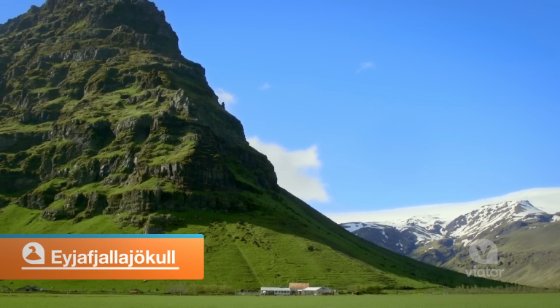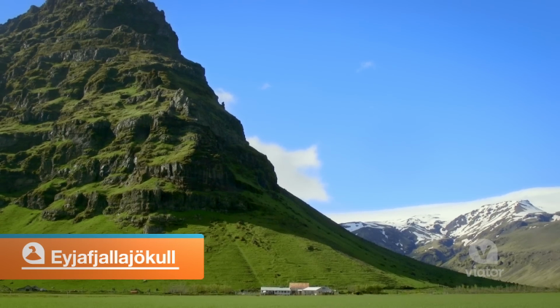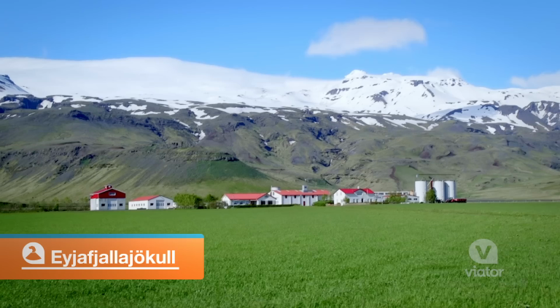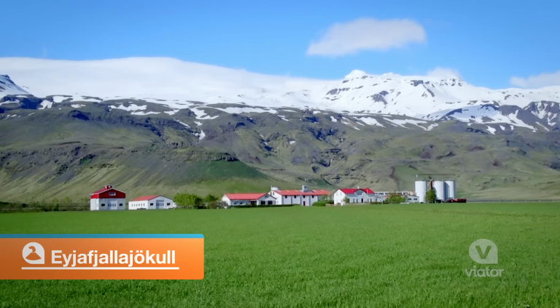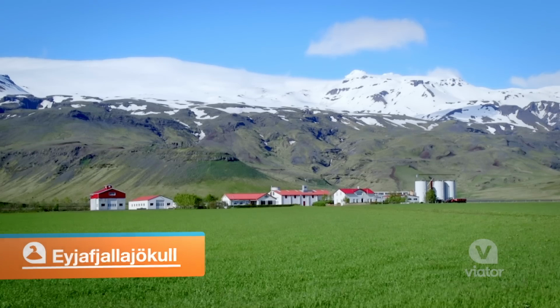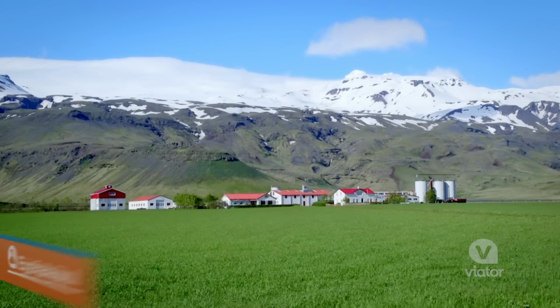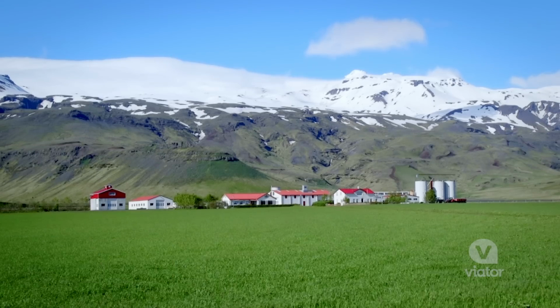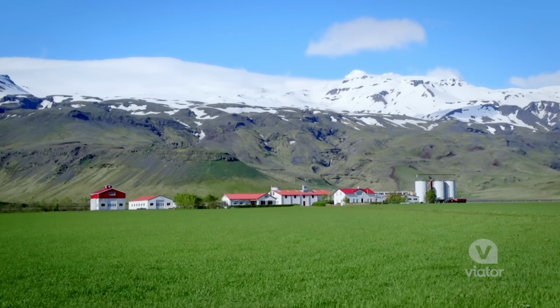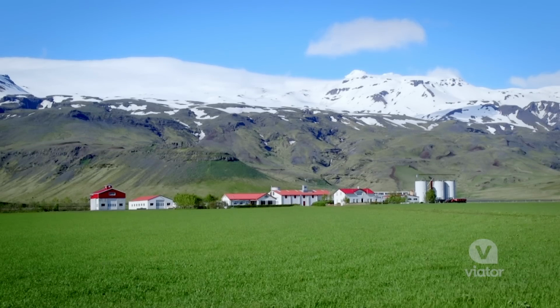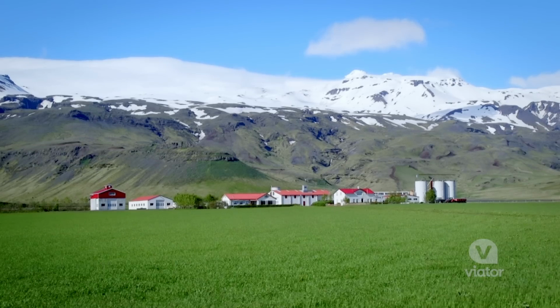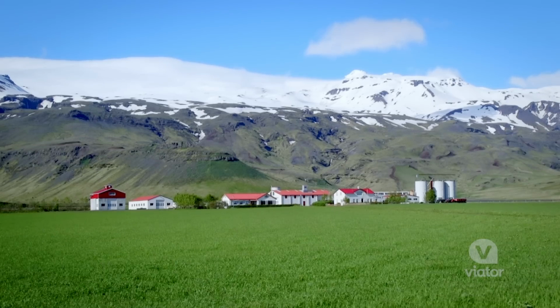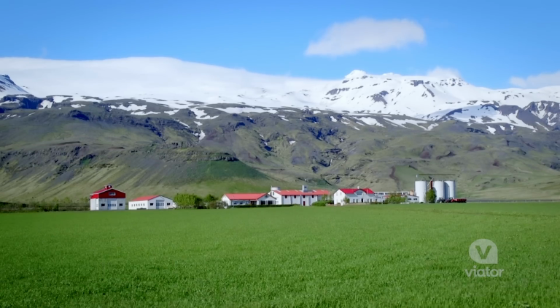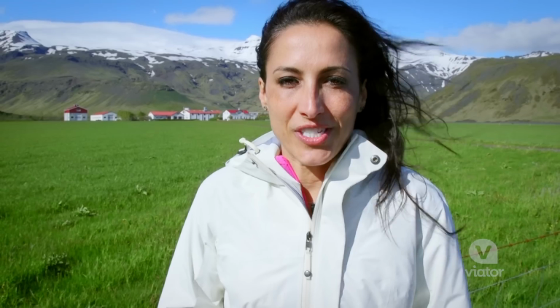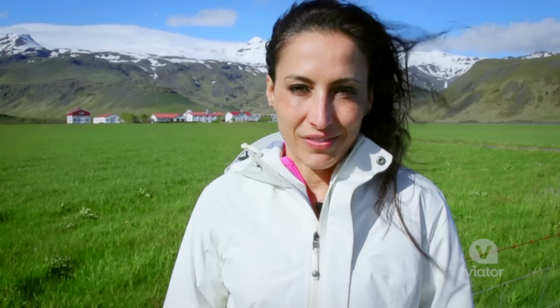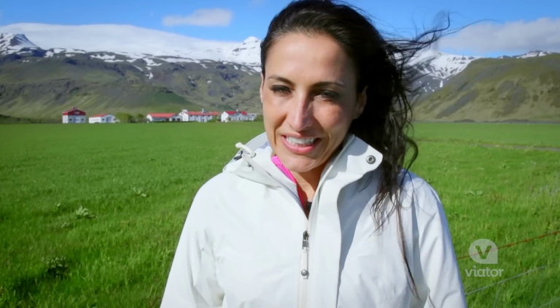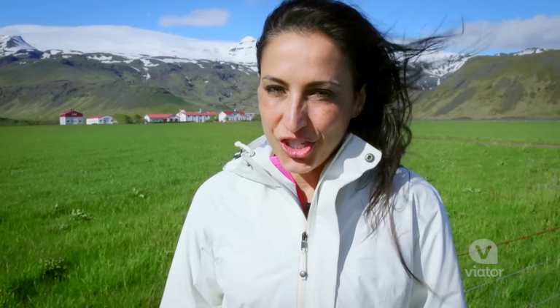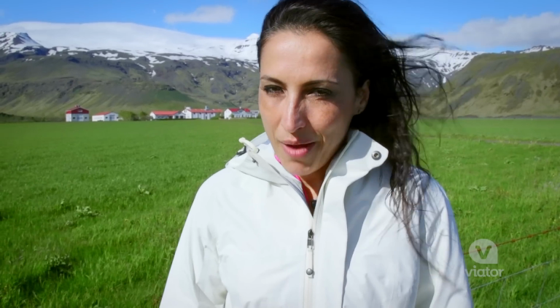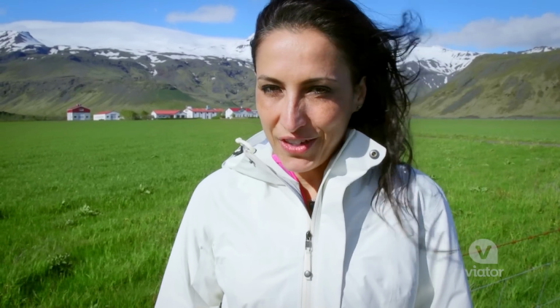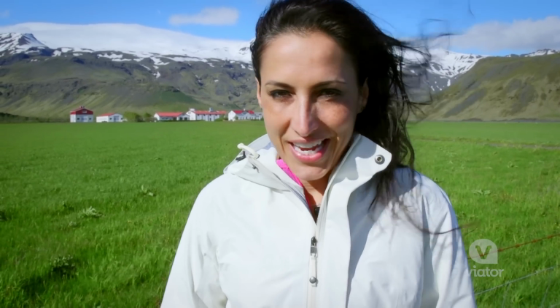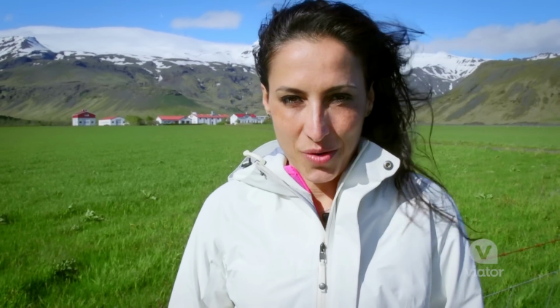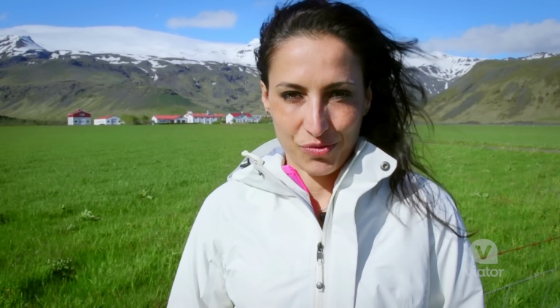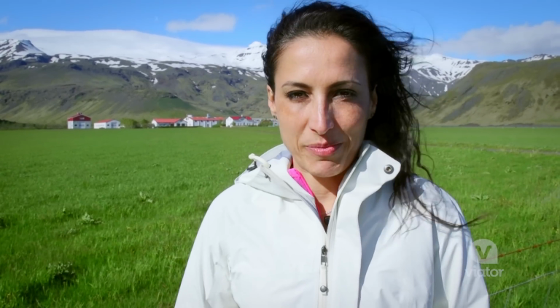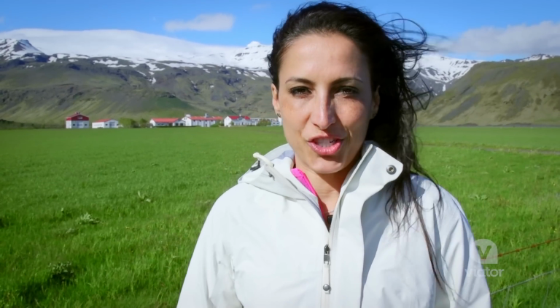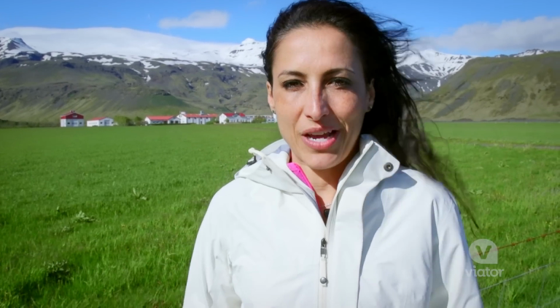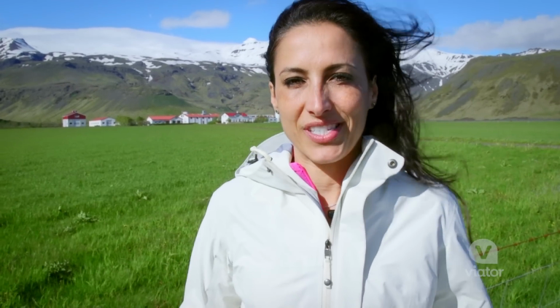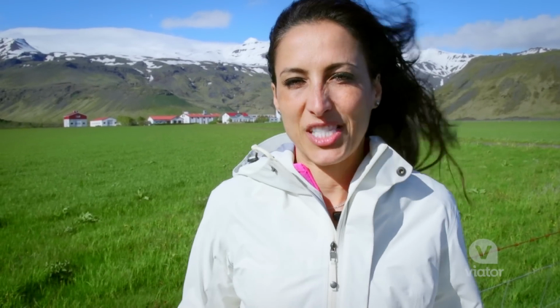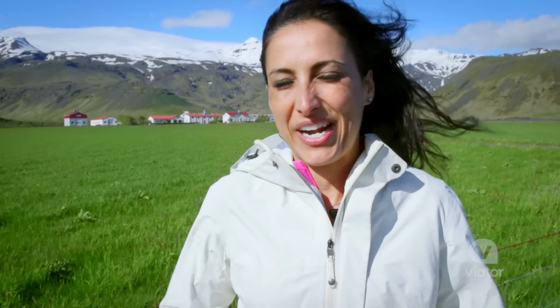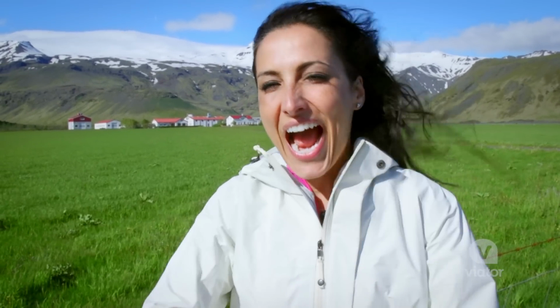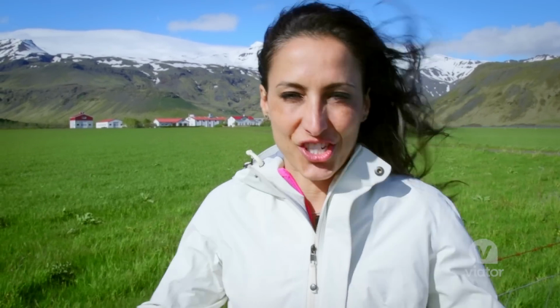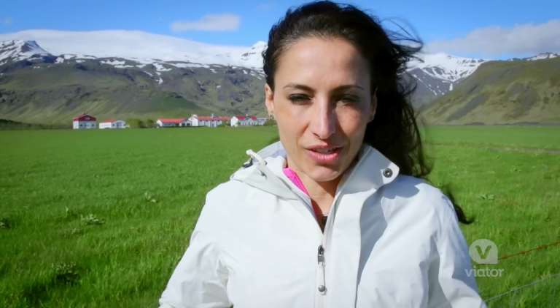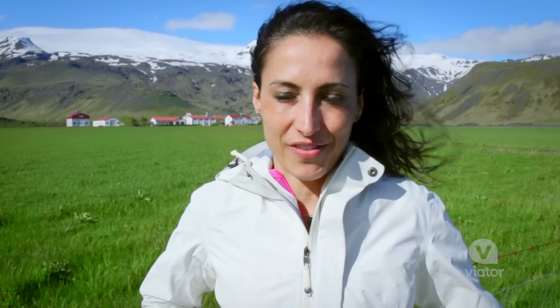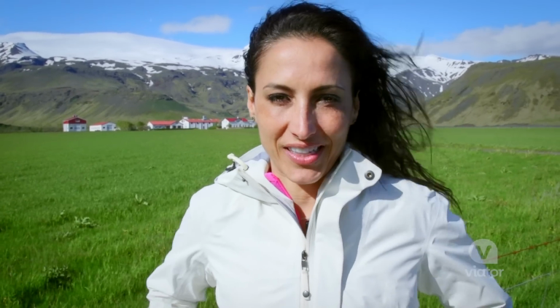This farm is at the base of Eyjafjallajökull, which is a glacier-top volcano that erupted in 2010, spreading ash all around the valley.